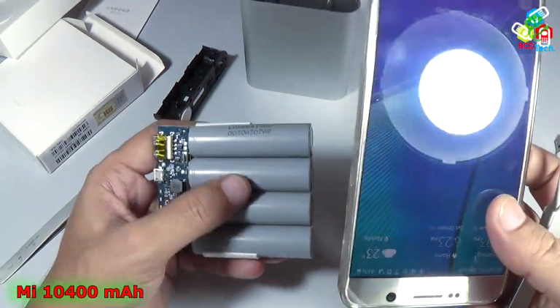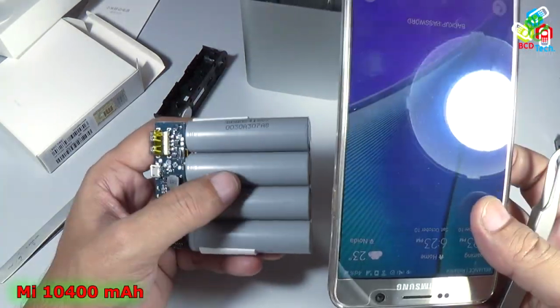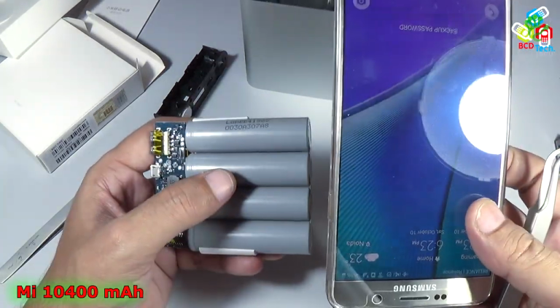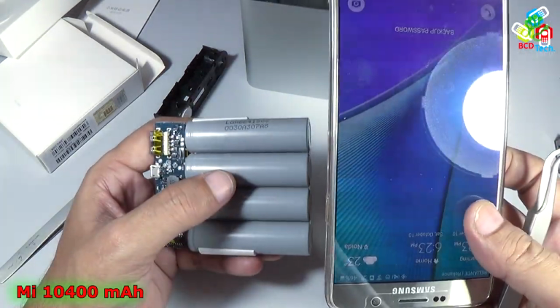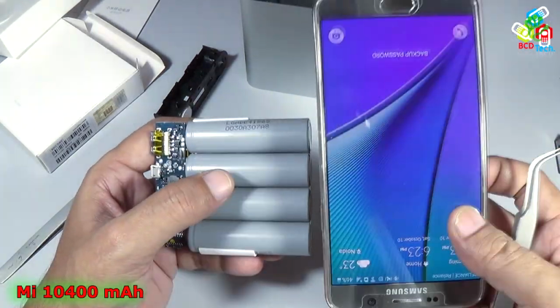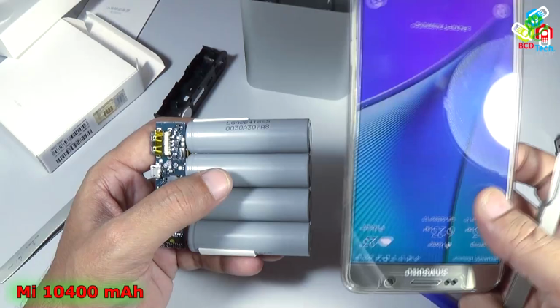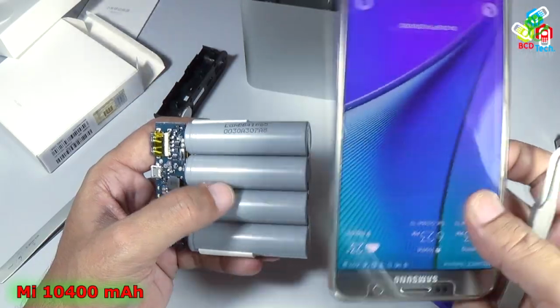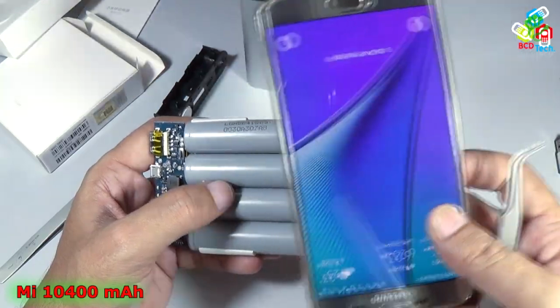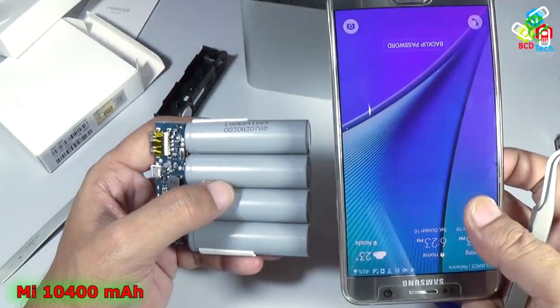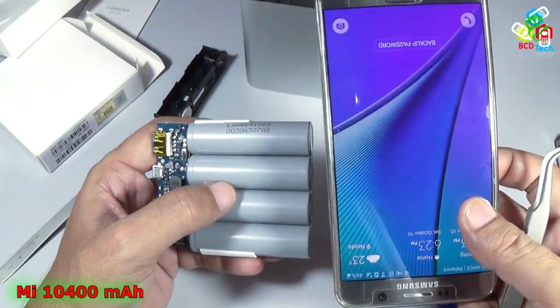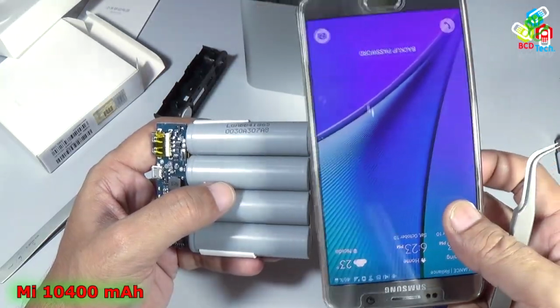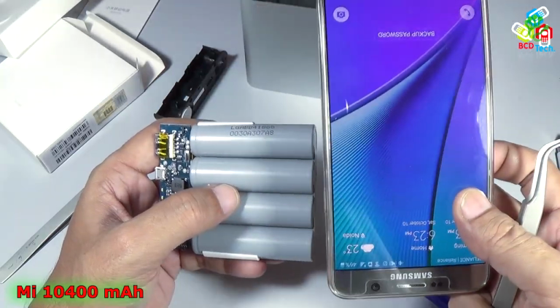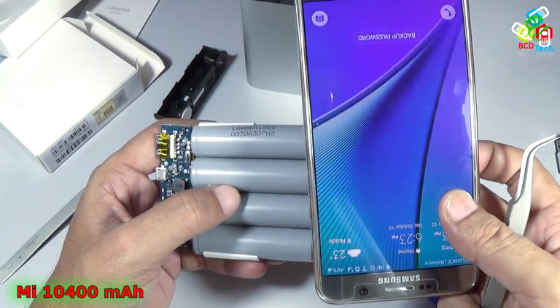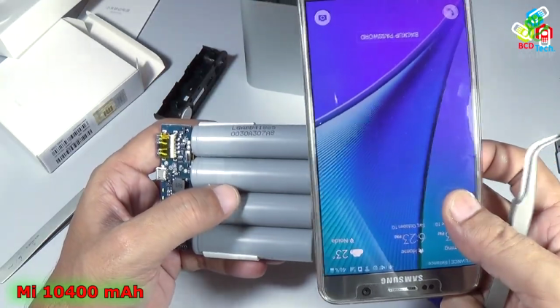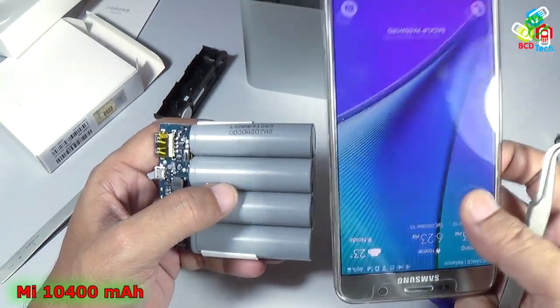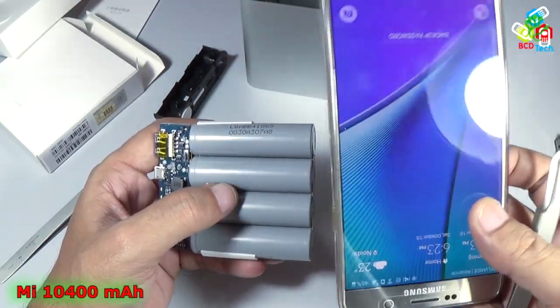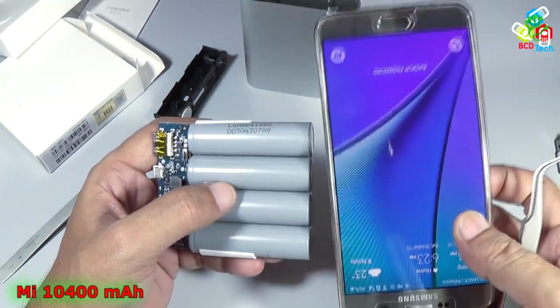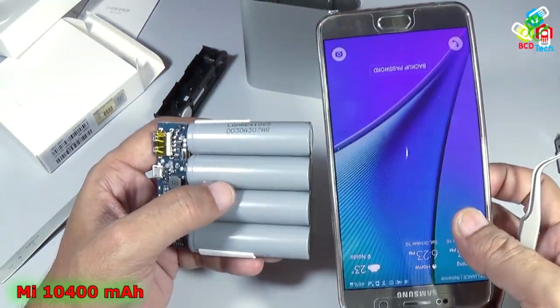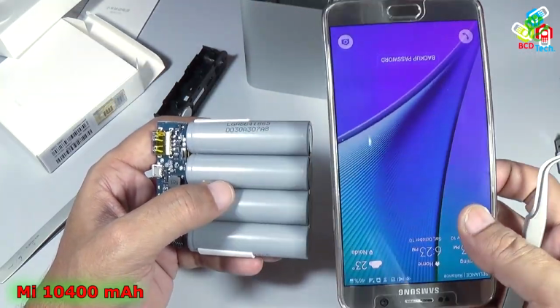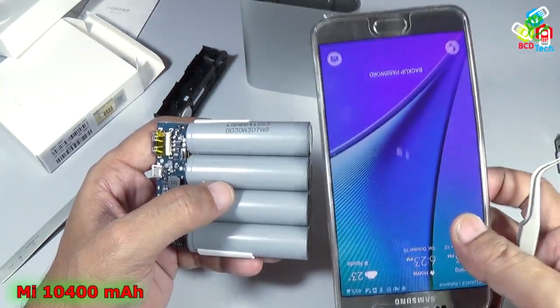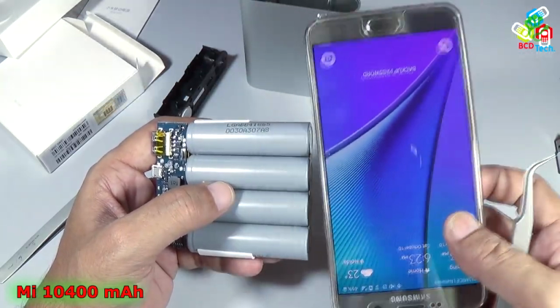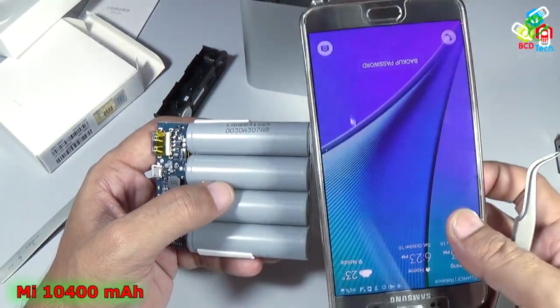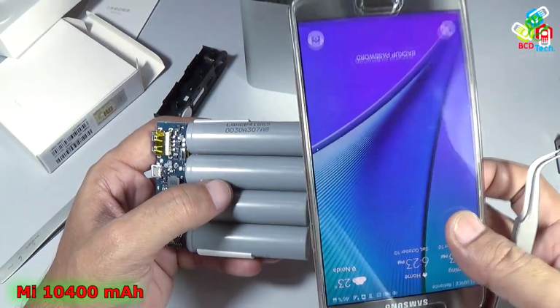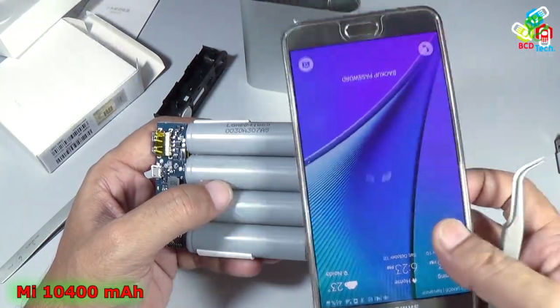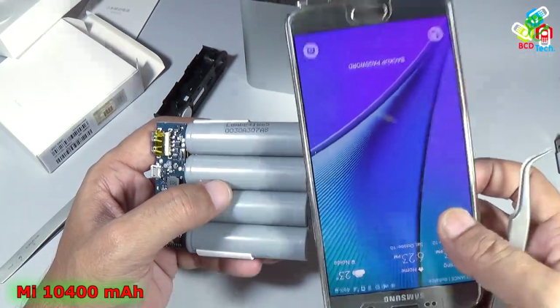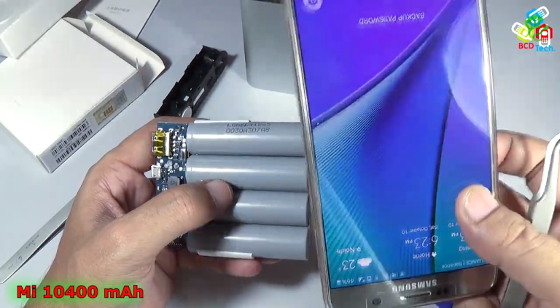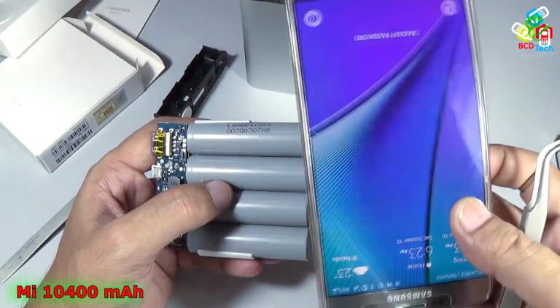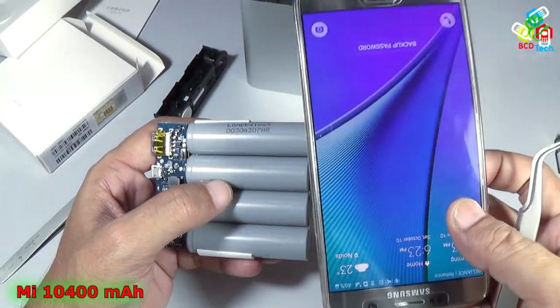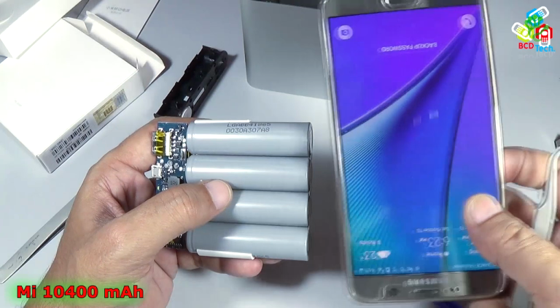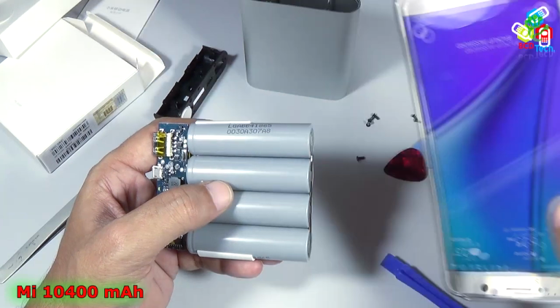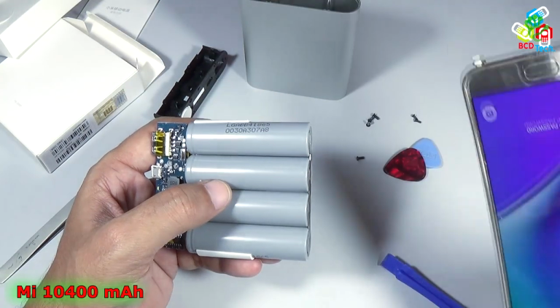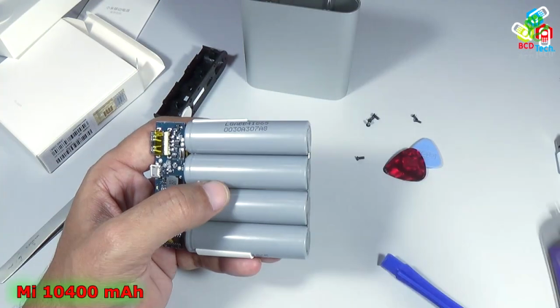The 16000 mAh power bank will charge this phone around three to three-and-a-half times.